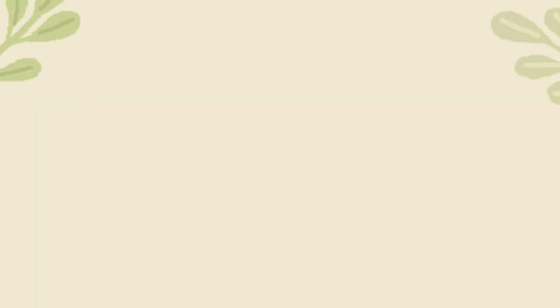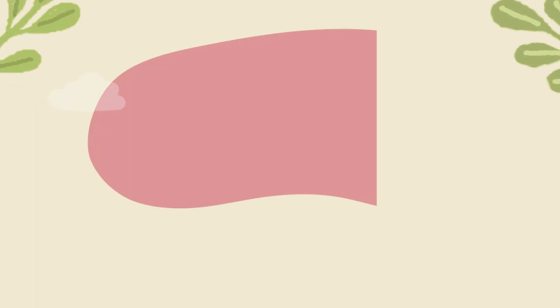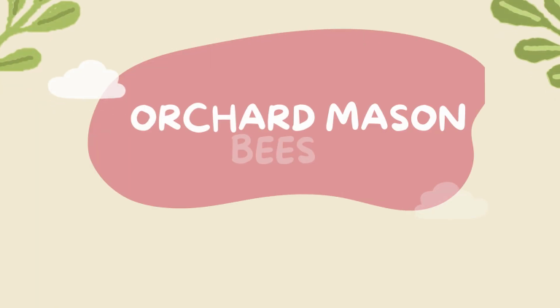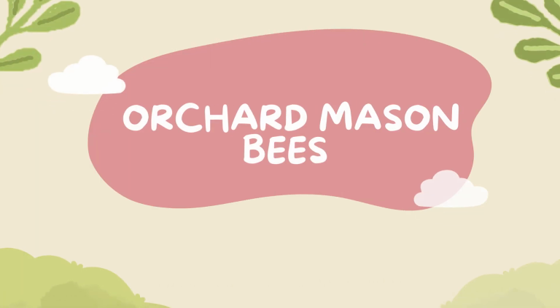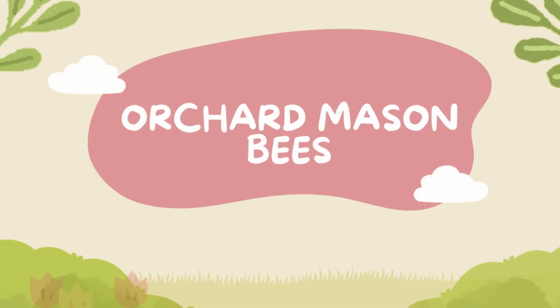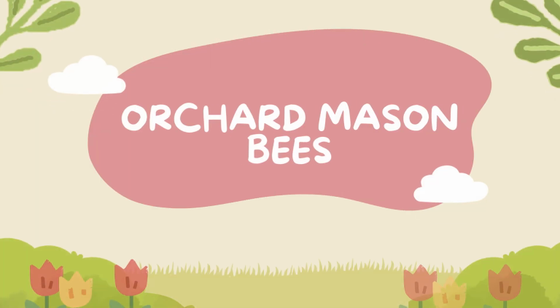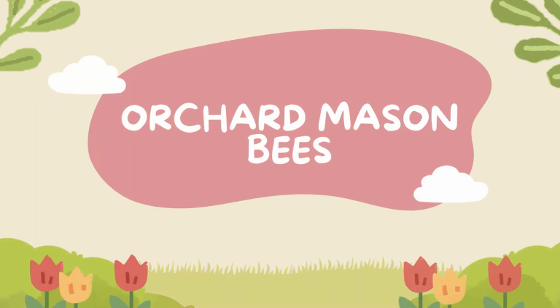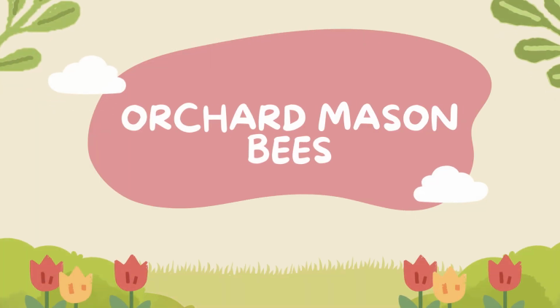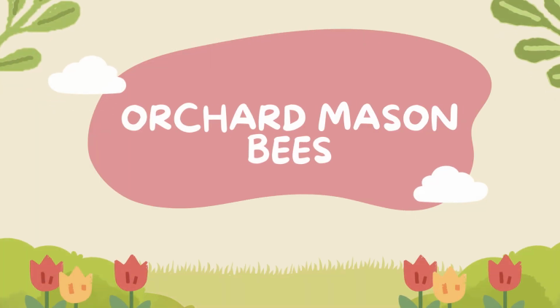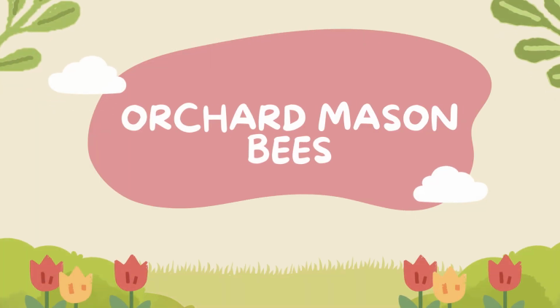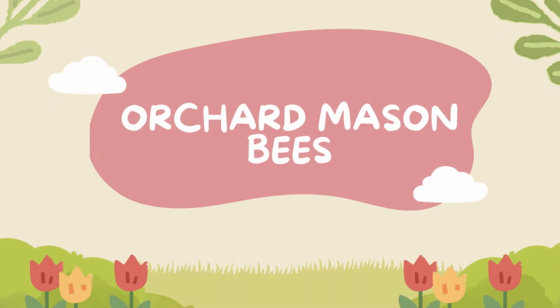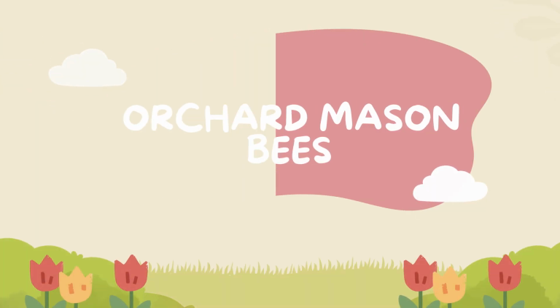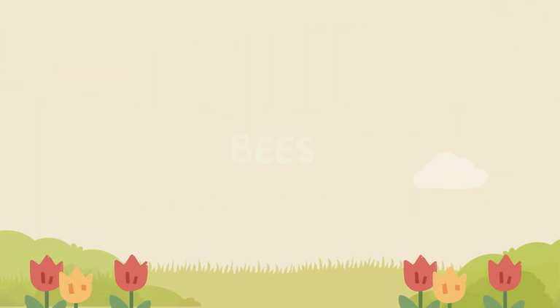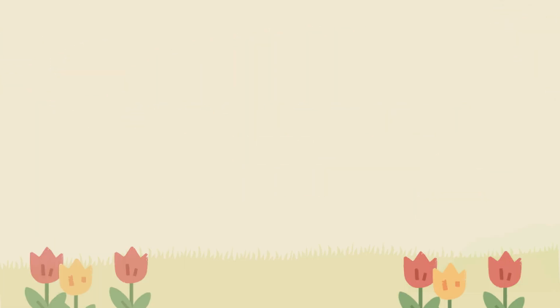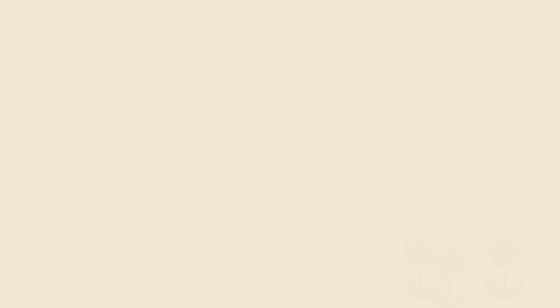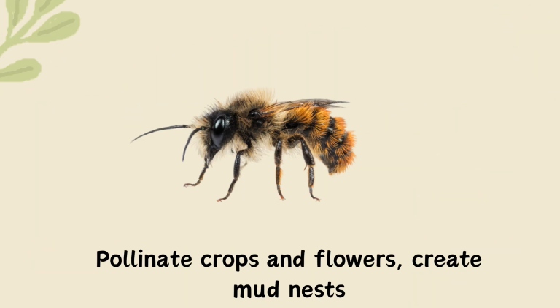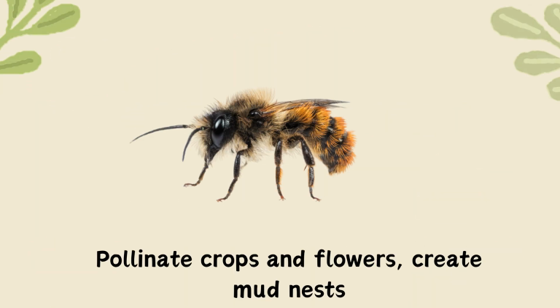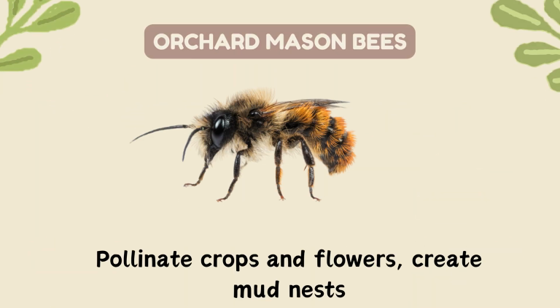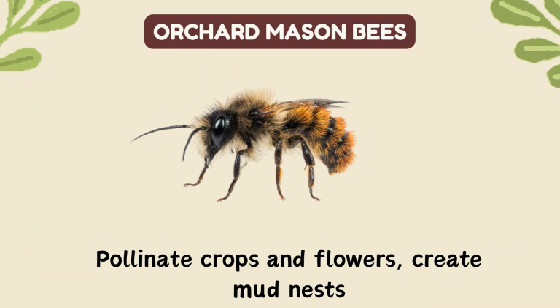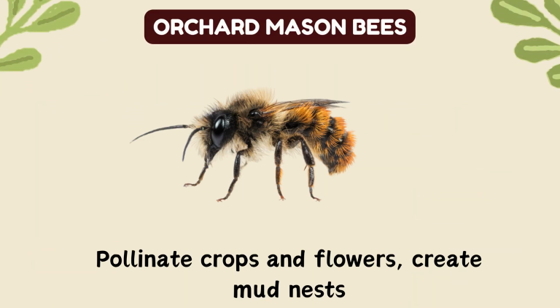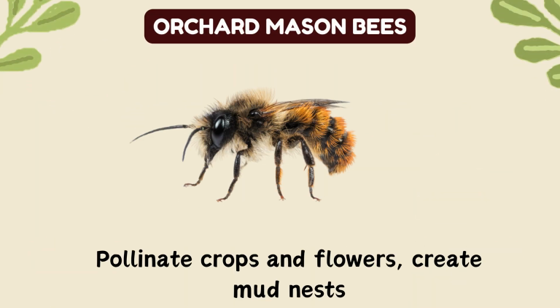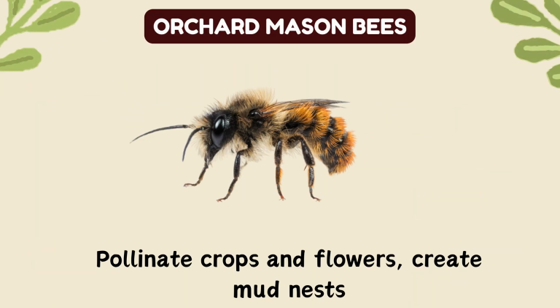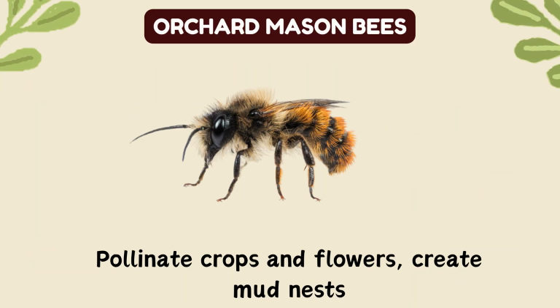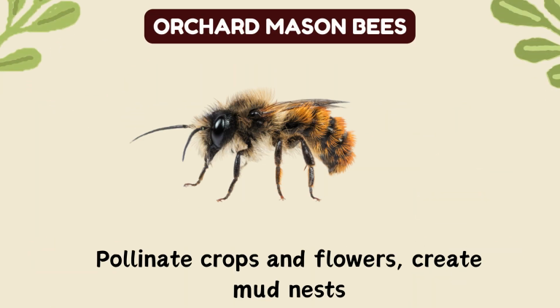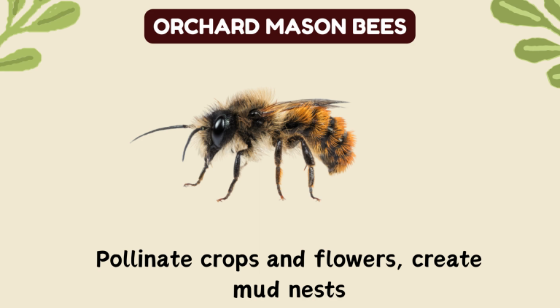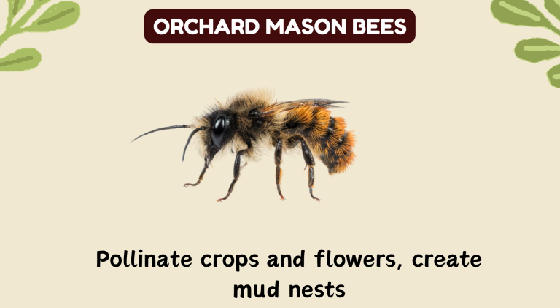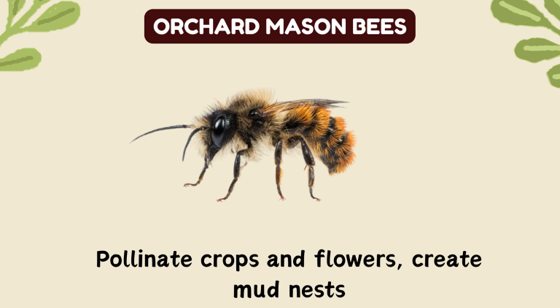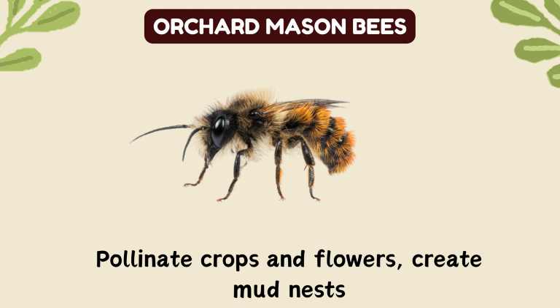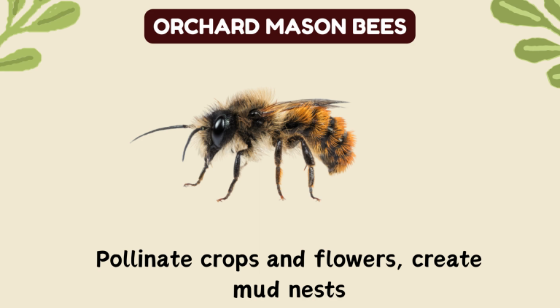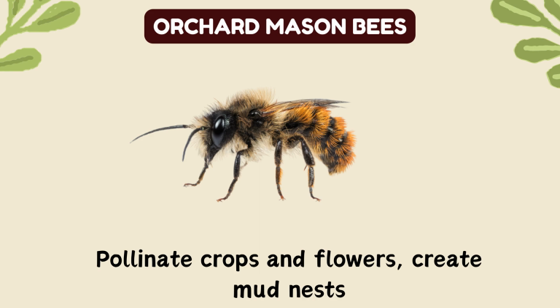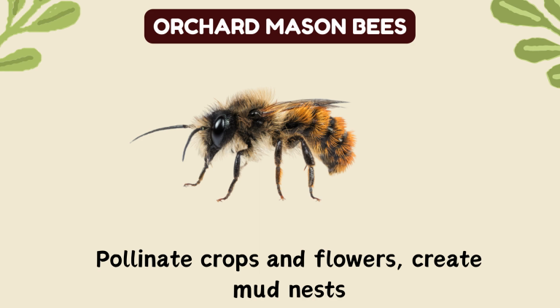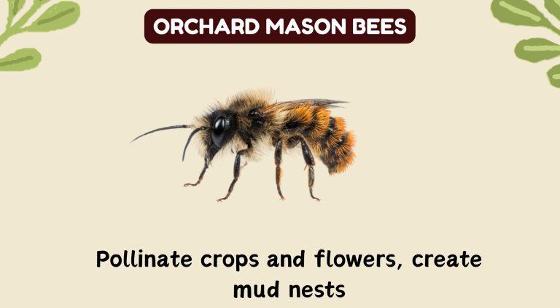Orchard mason bees. Pollinate crops and flowers, create mud nests.